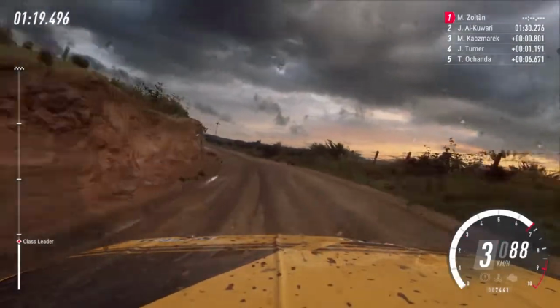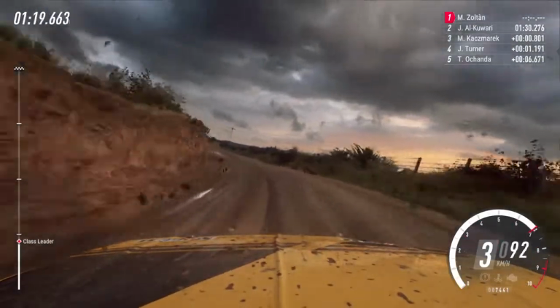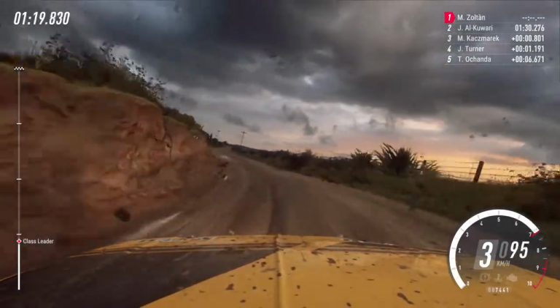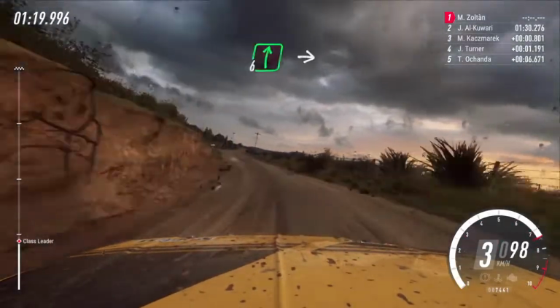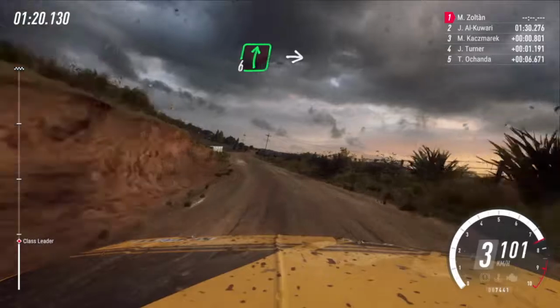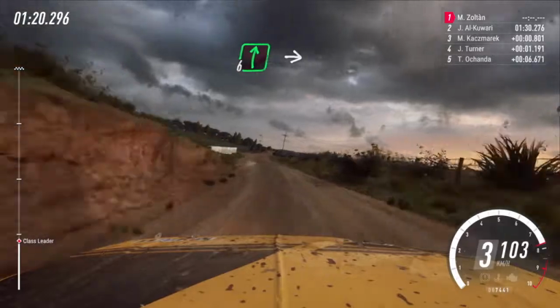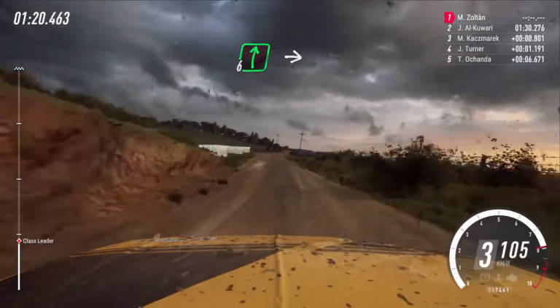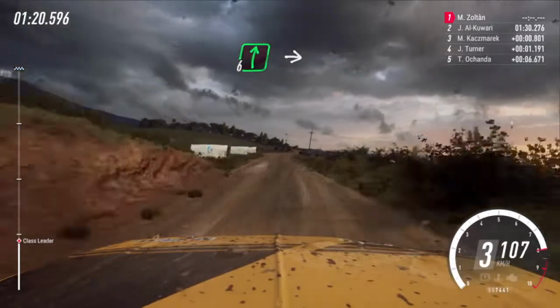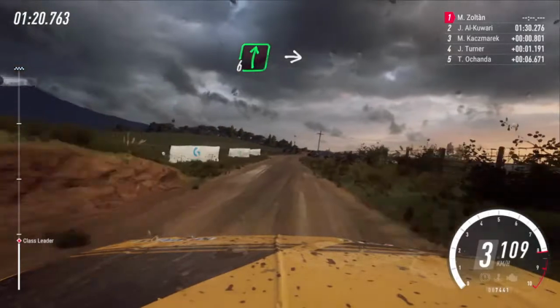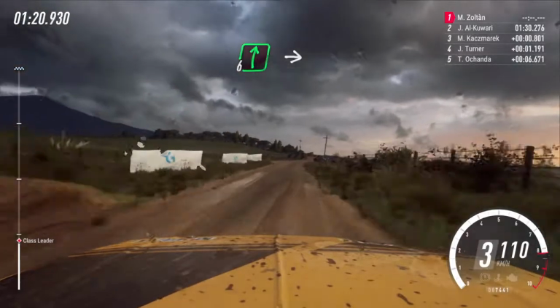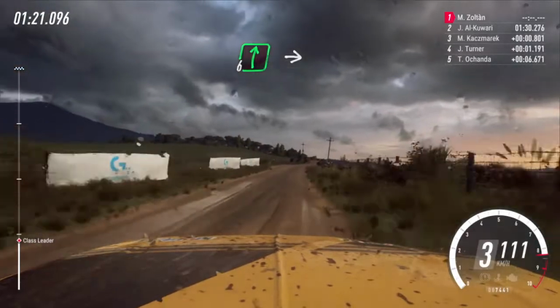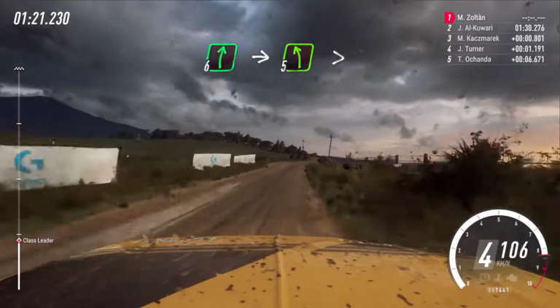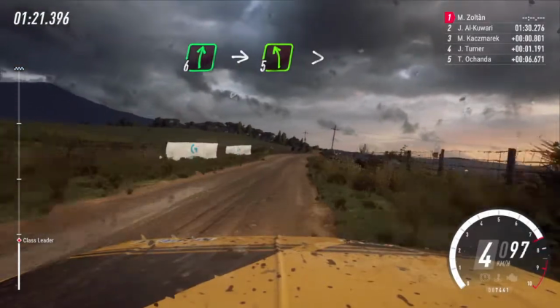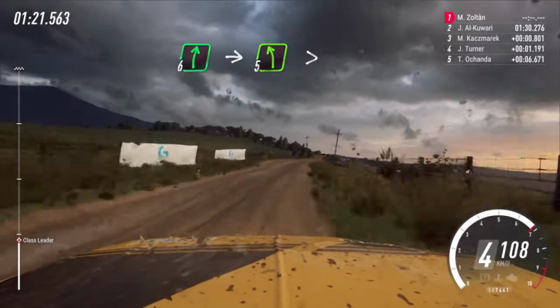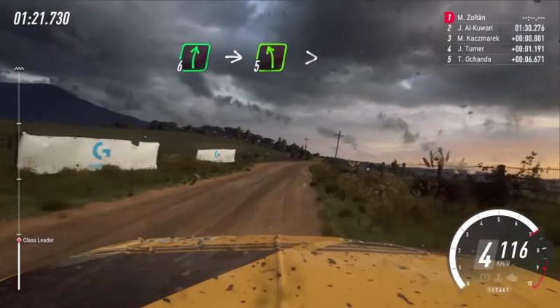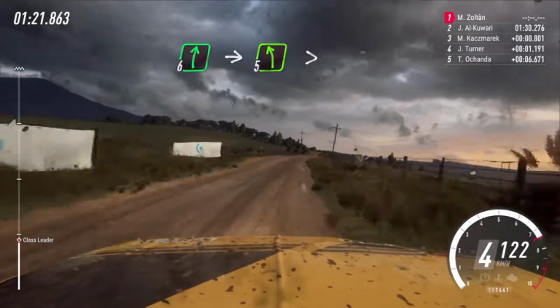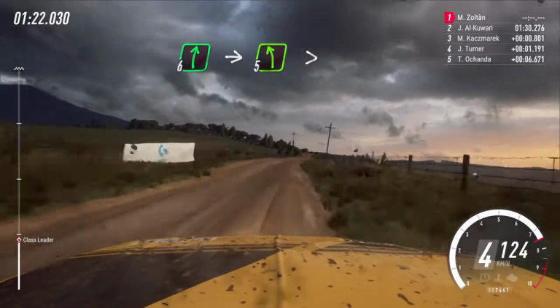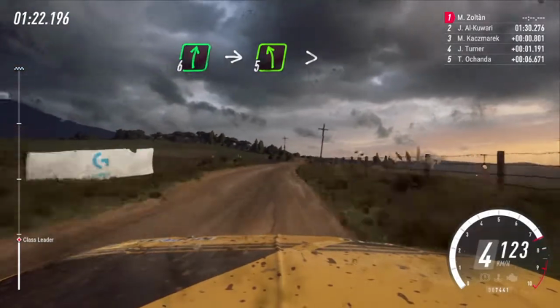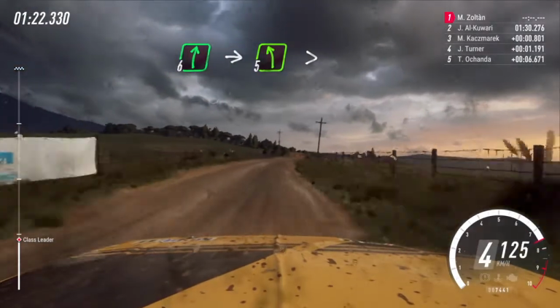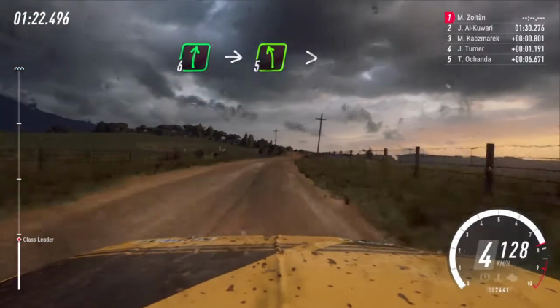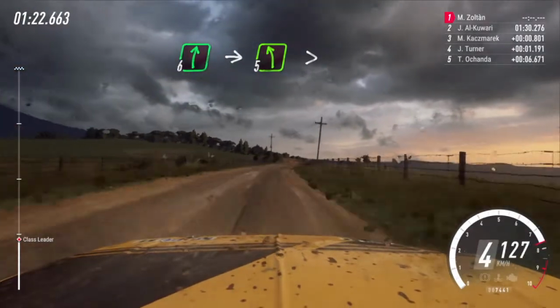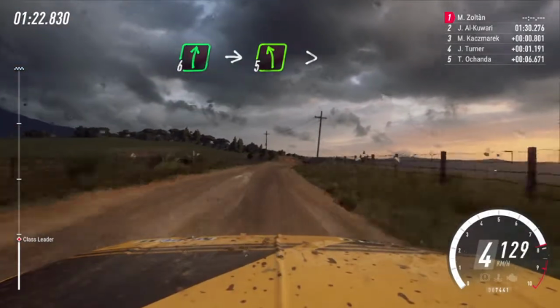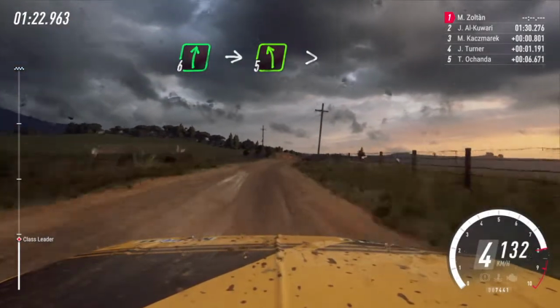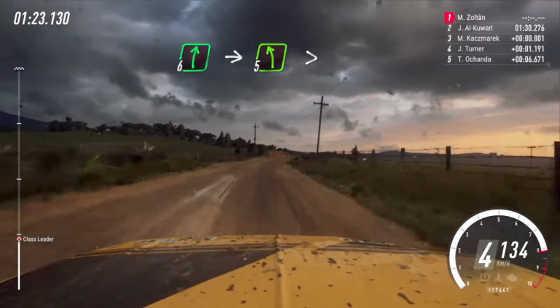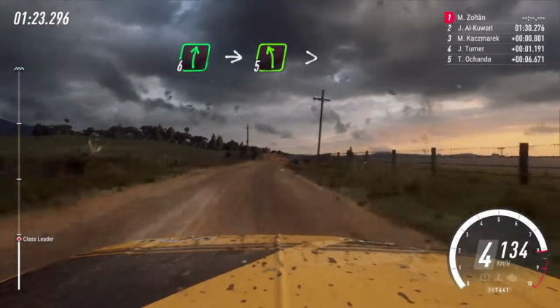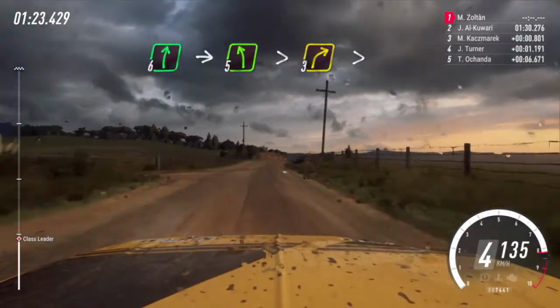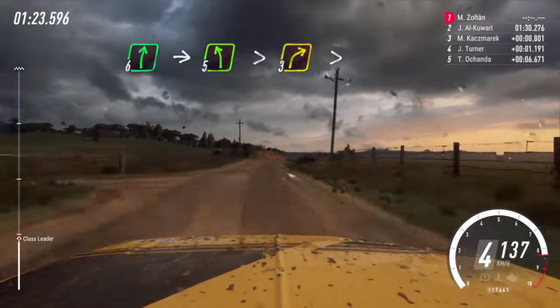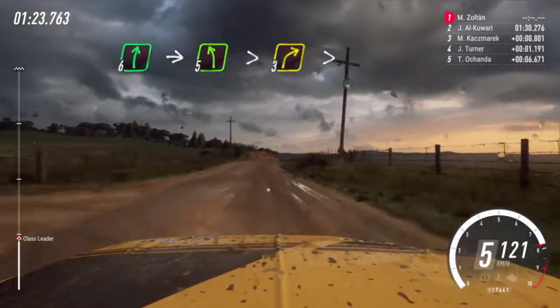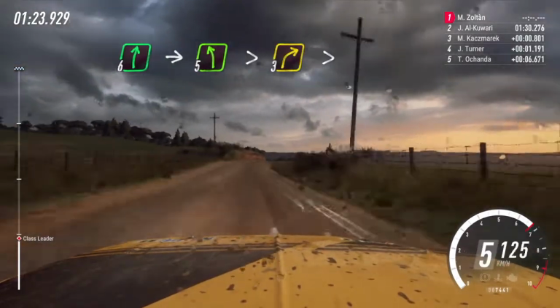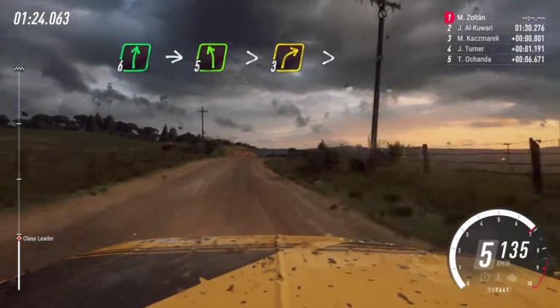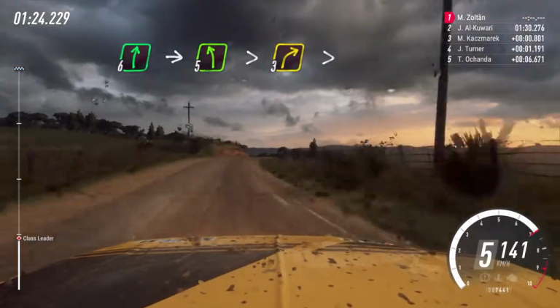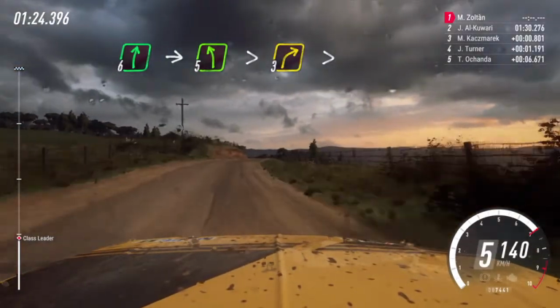60, 6 right into 5 left, tightens. Into 3 right, tightens.